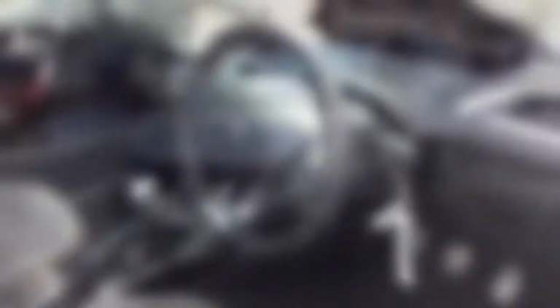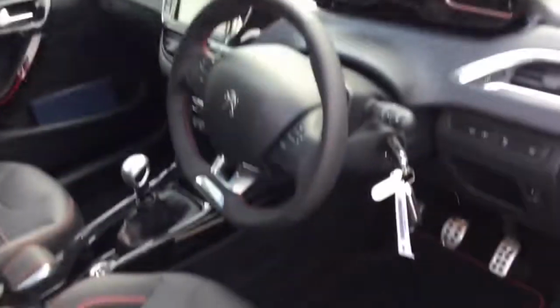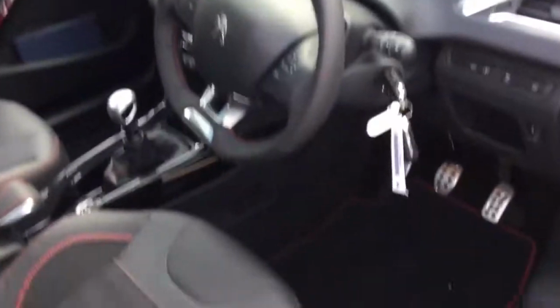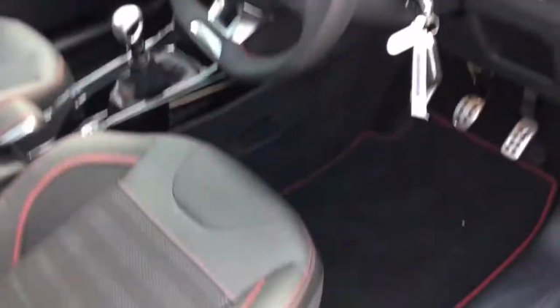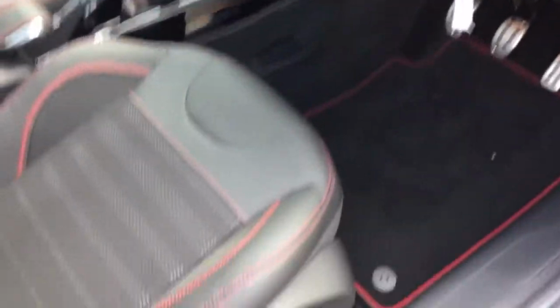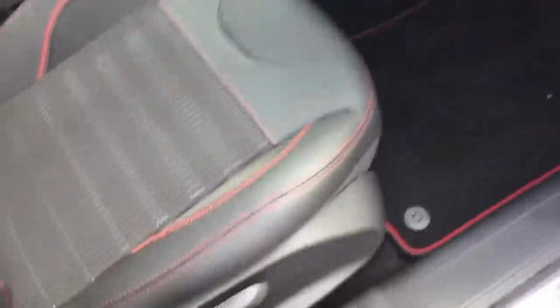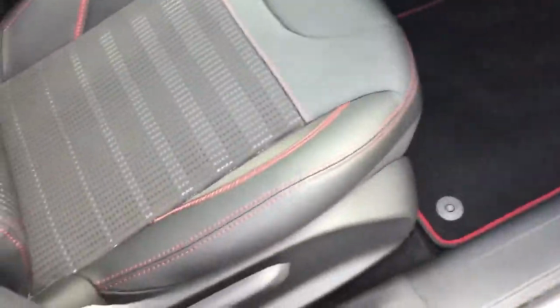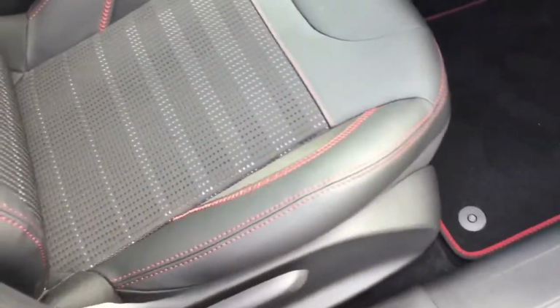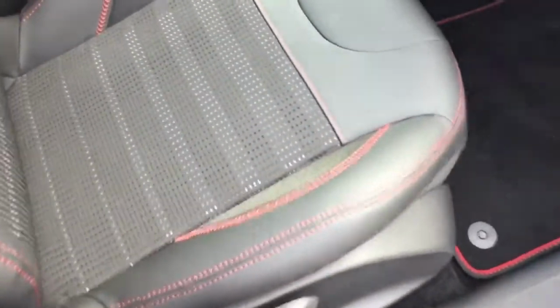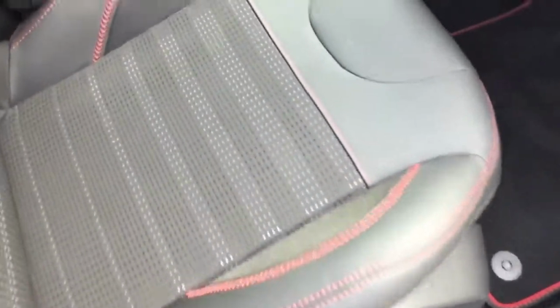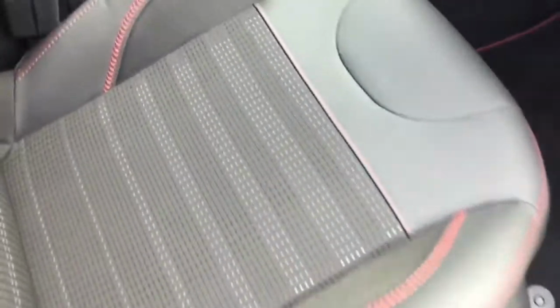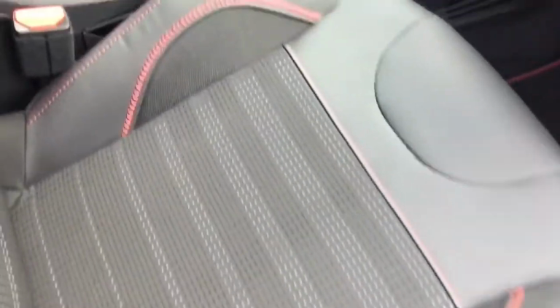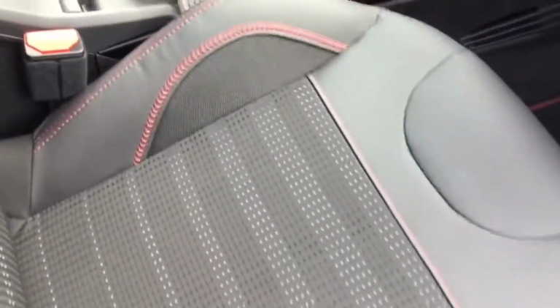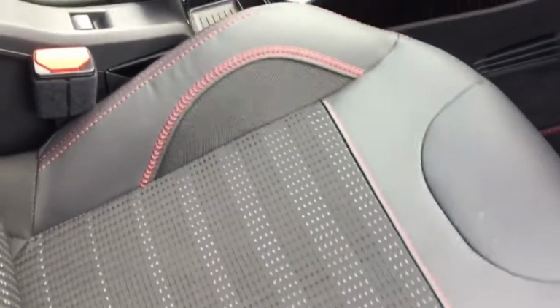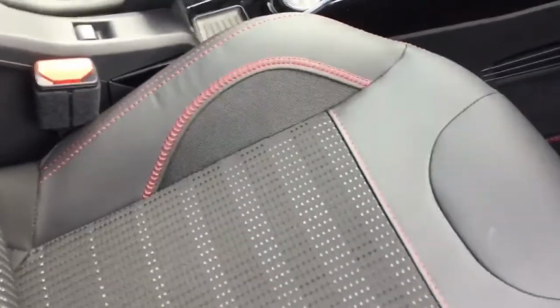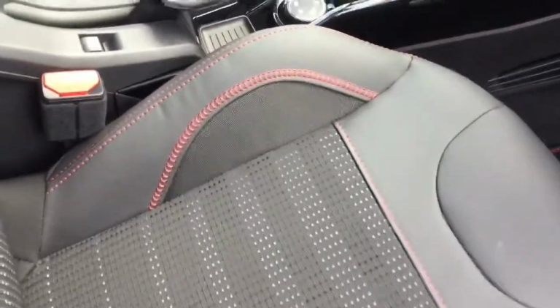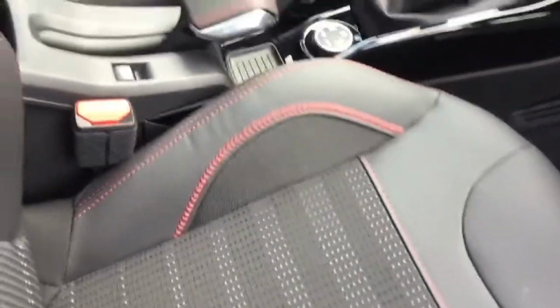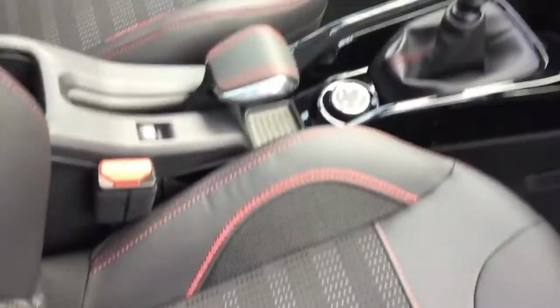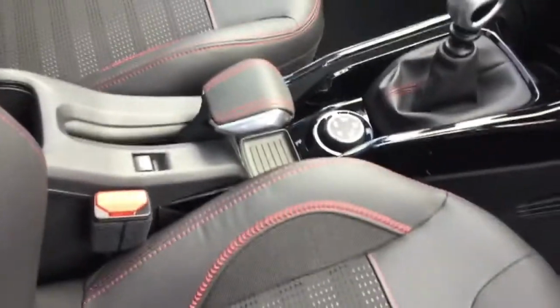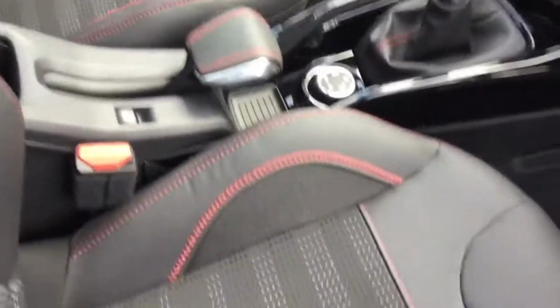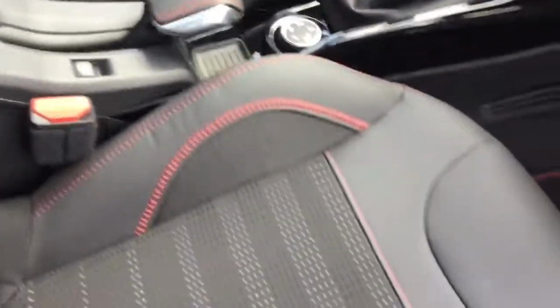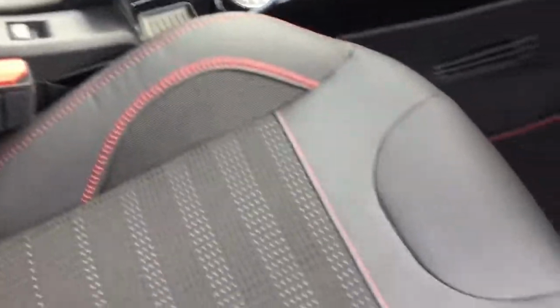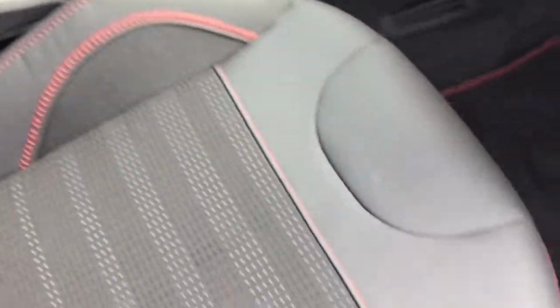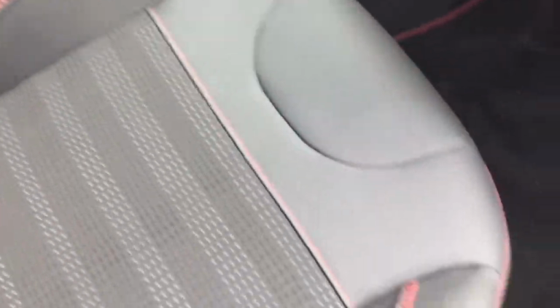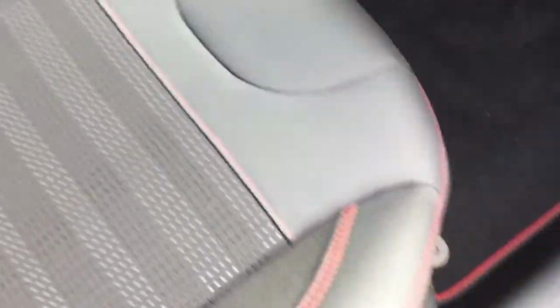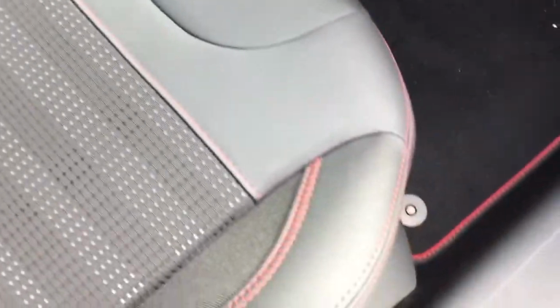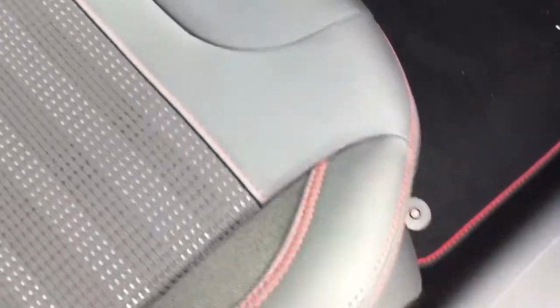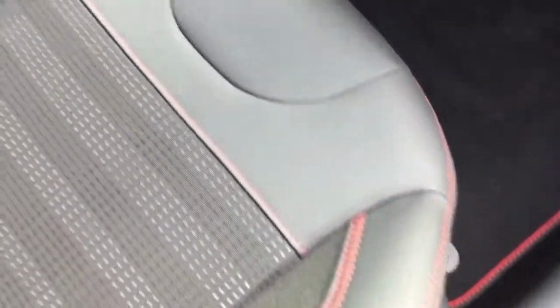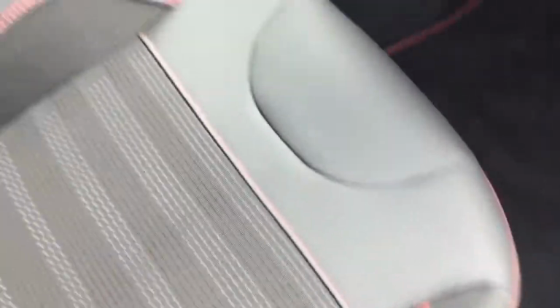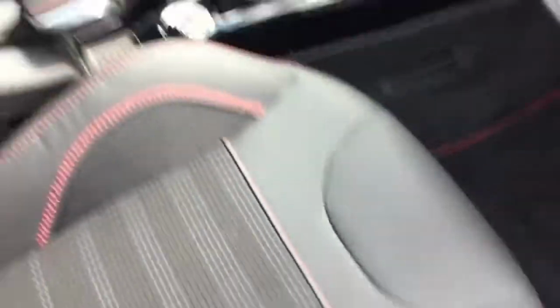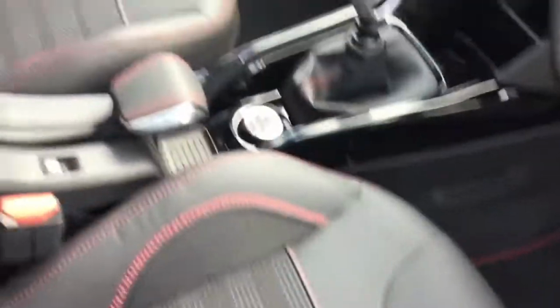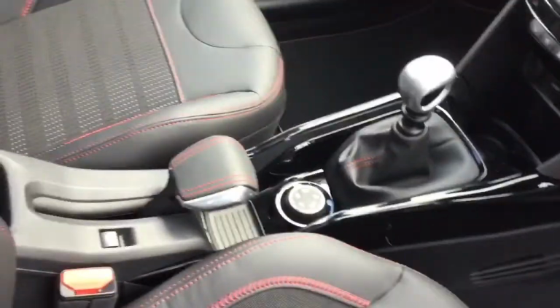I'll just quickly show you the car's interior. As you can see, it comes with the part leather FX seats with the red stitching.